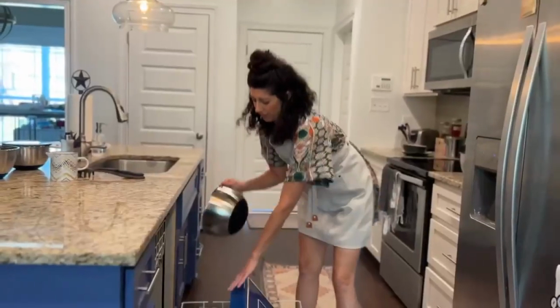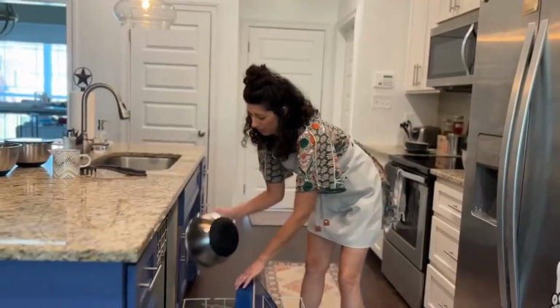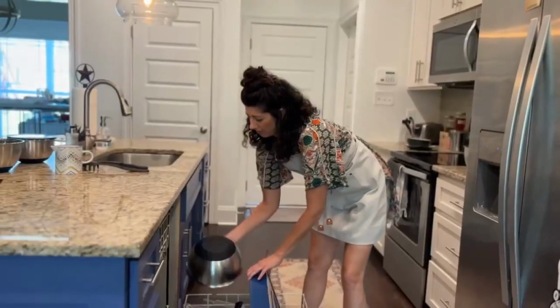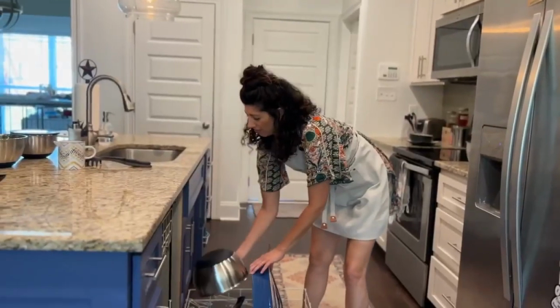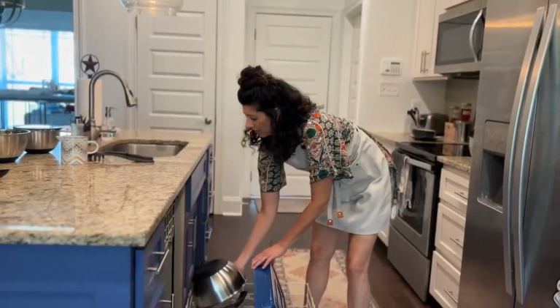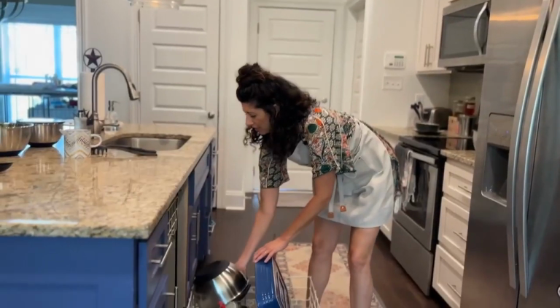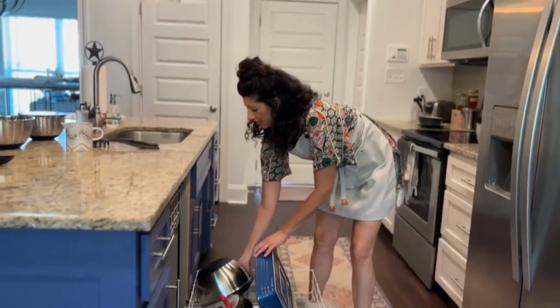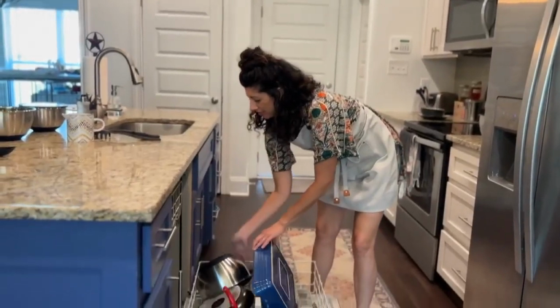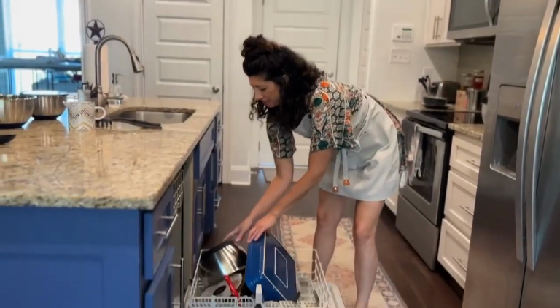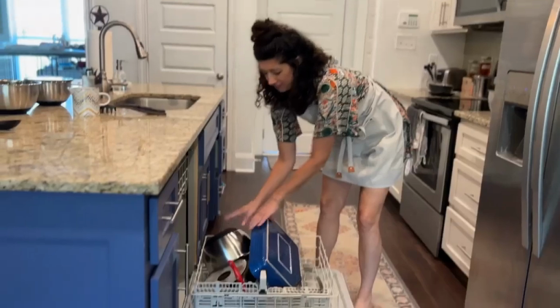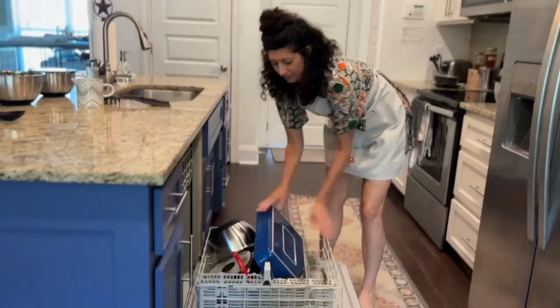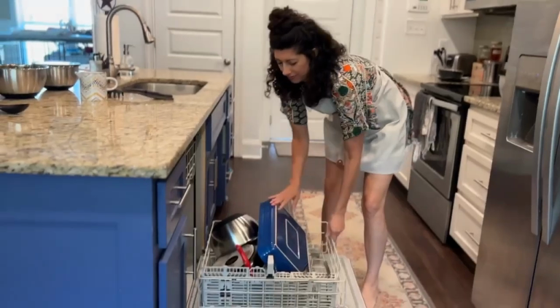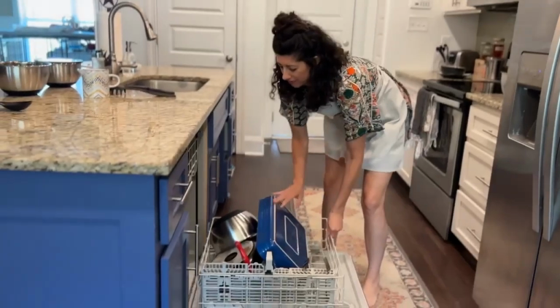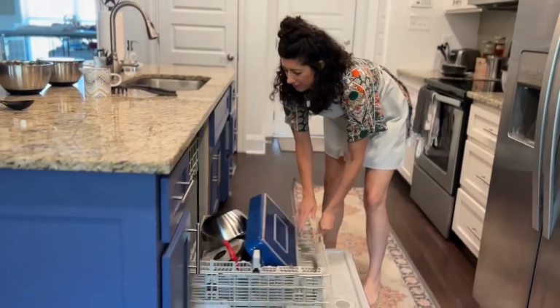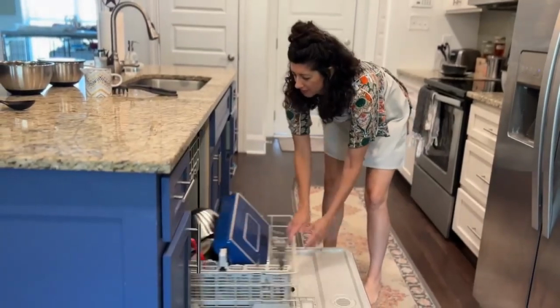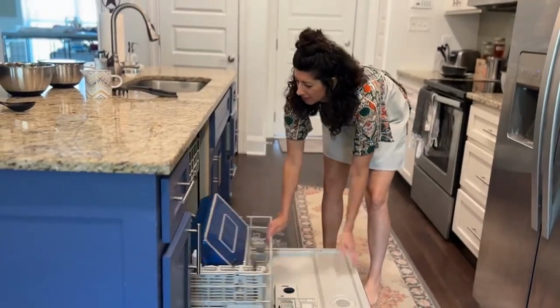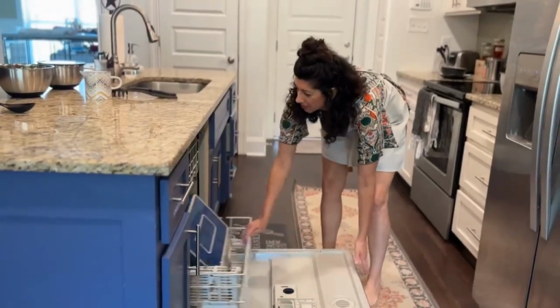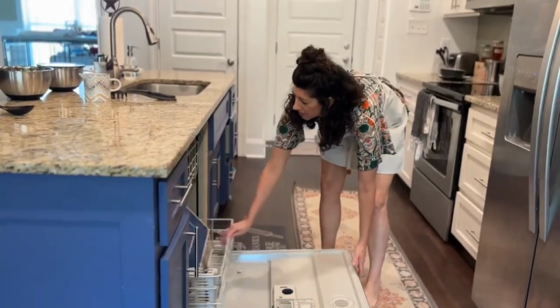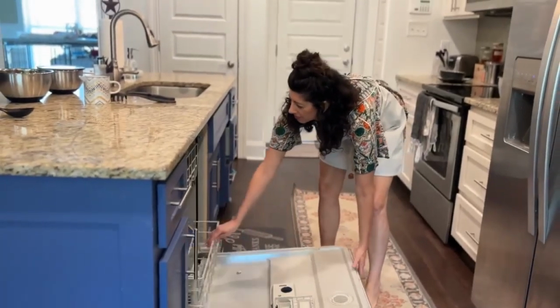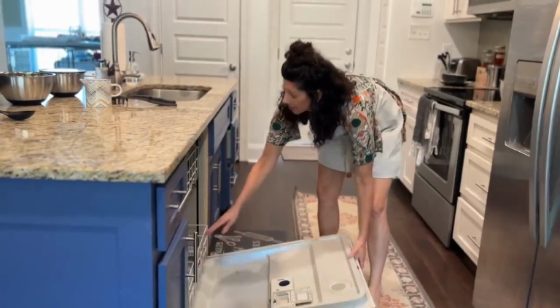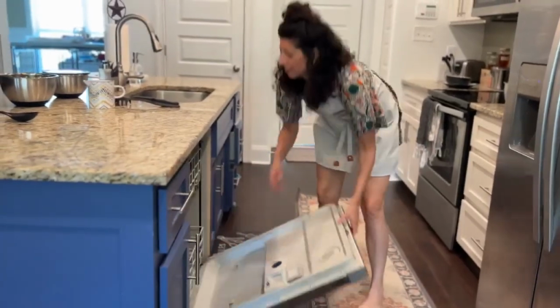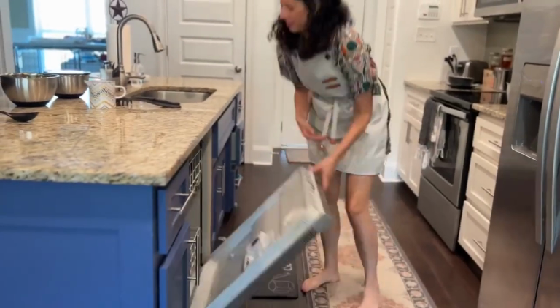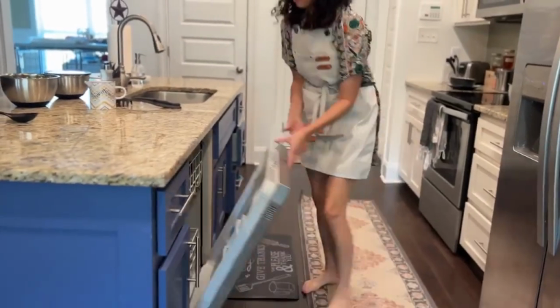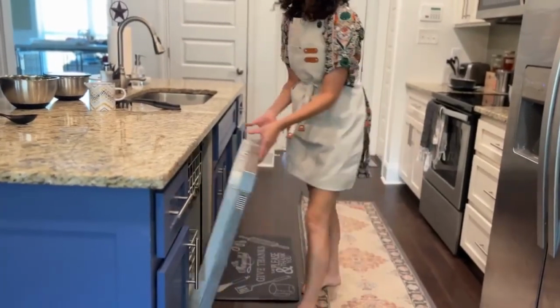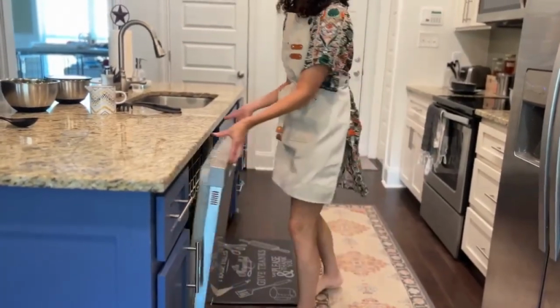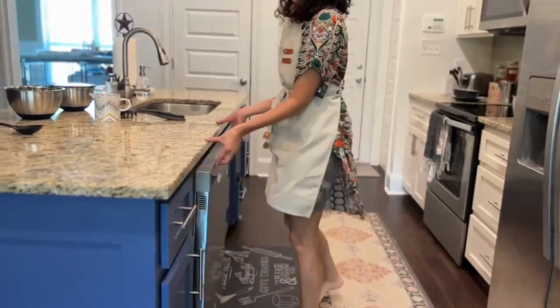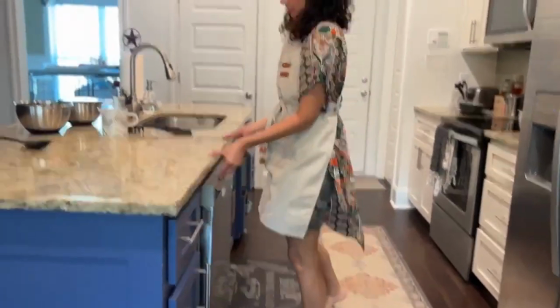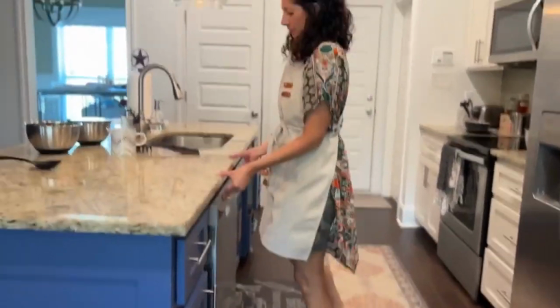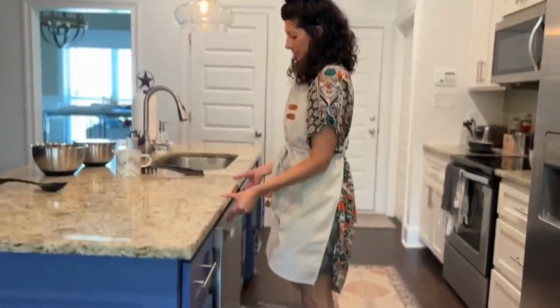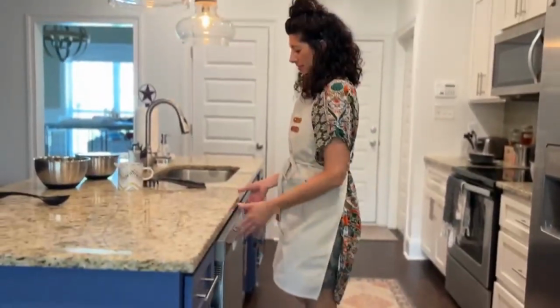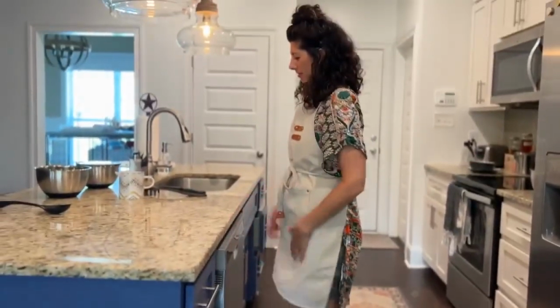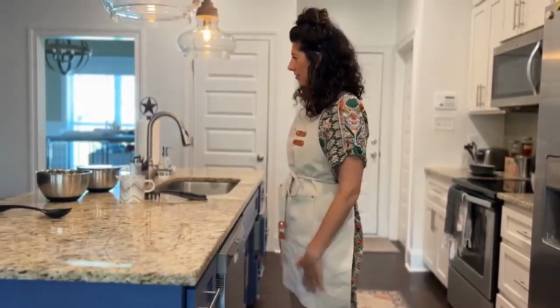Lastly, I'm all about easy cleanup — just throw them in your dishwasher because these bowls are dishwasher safe.